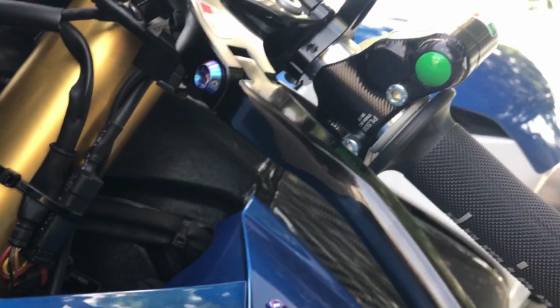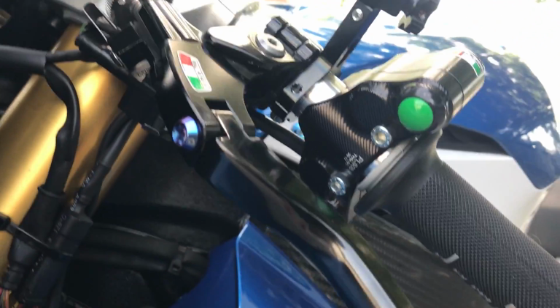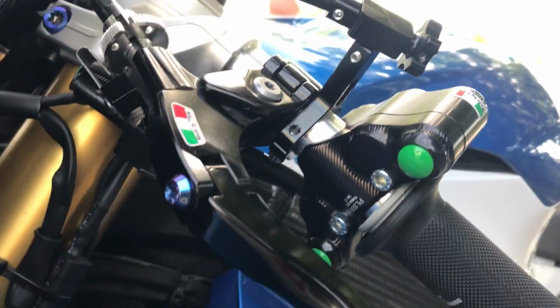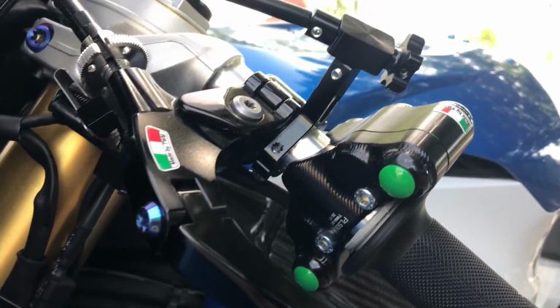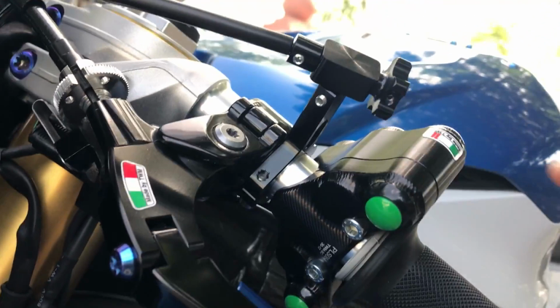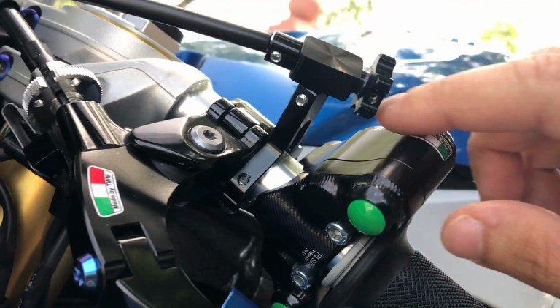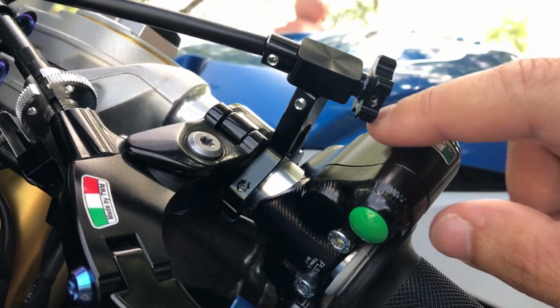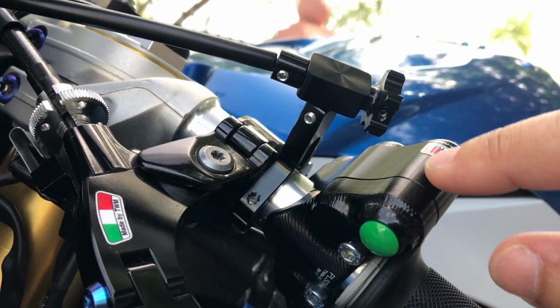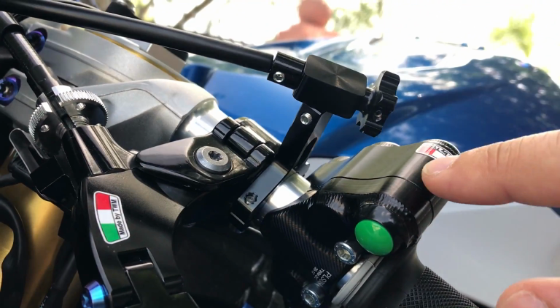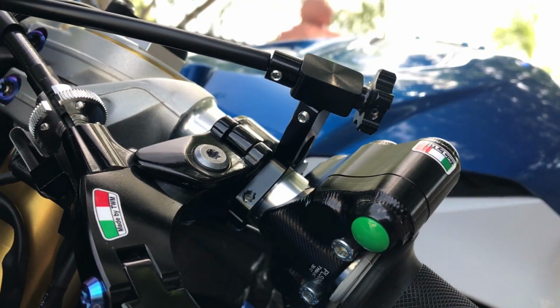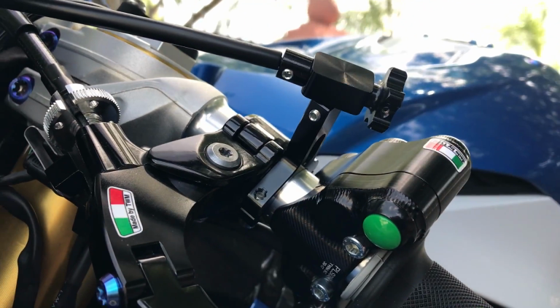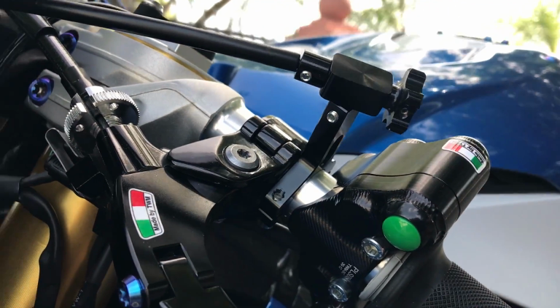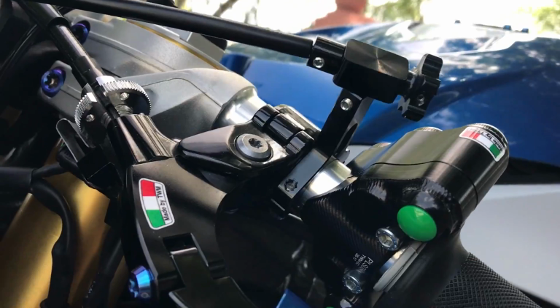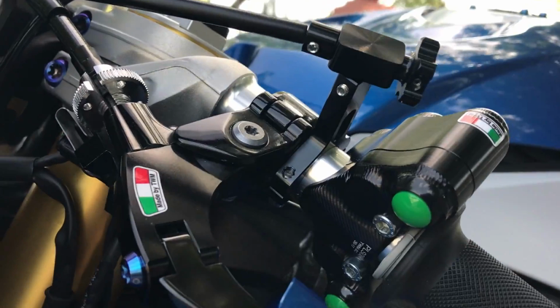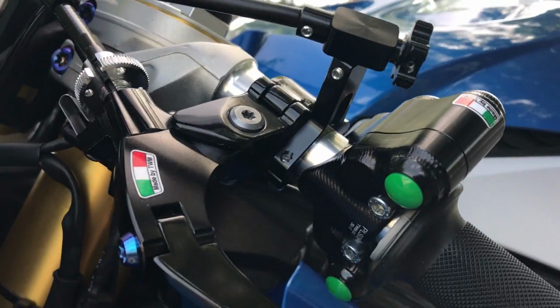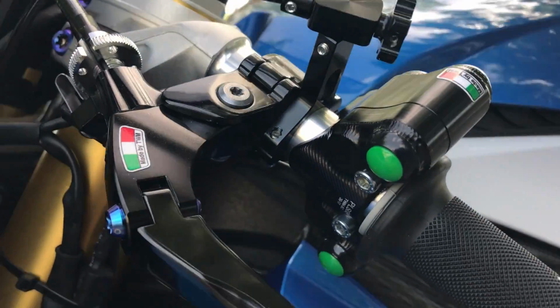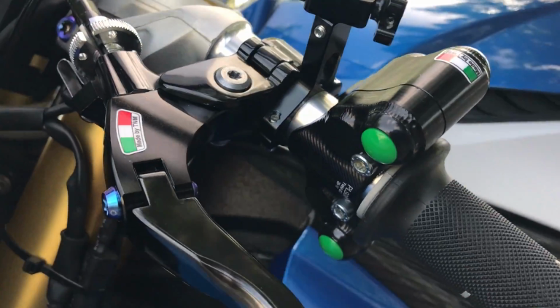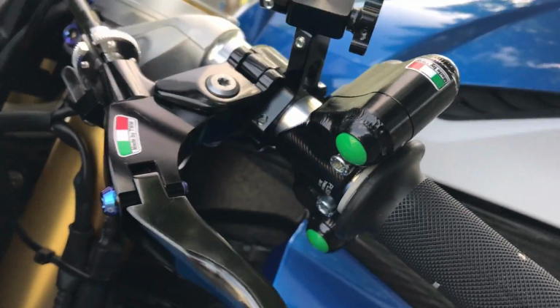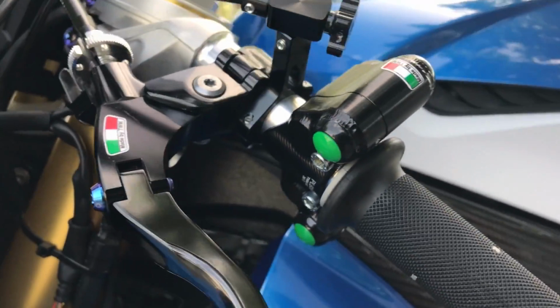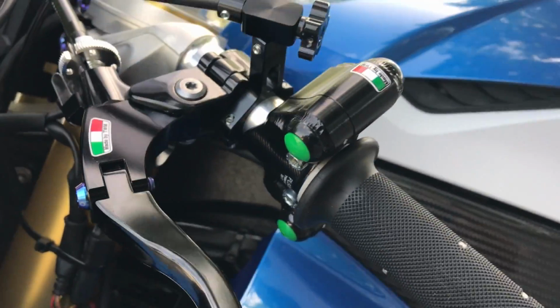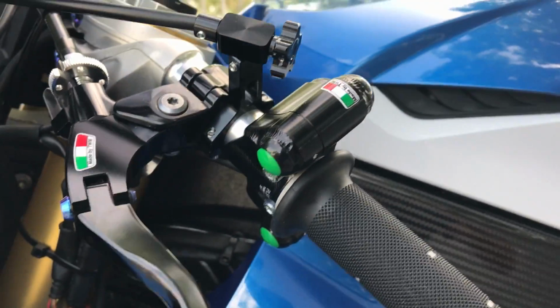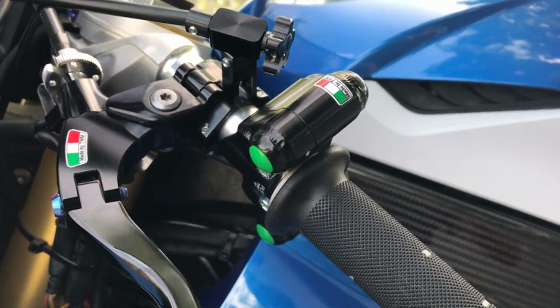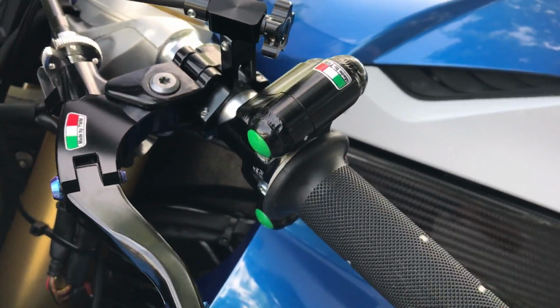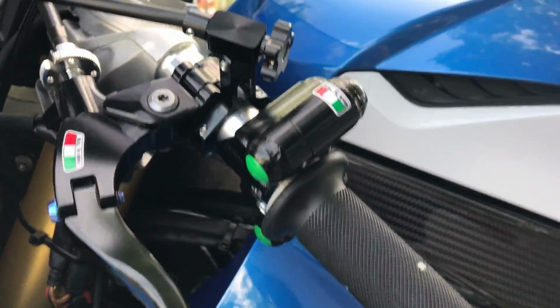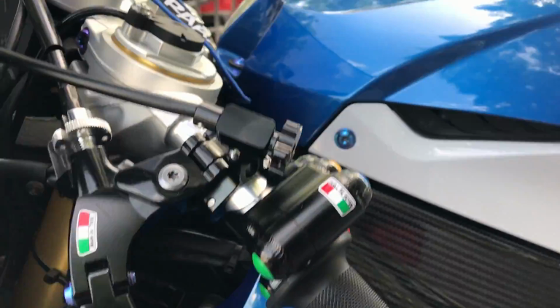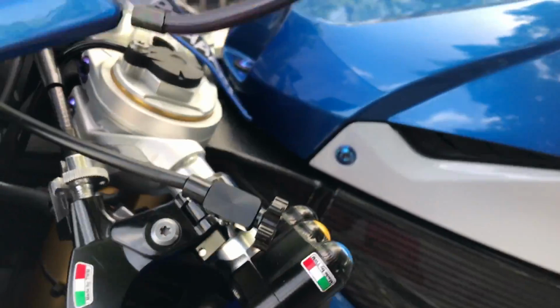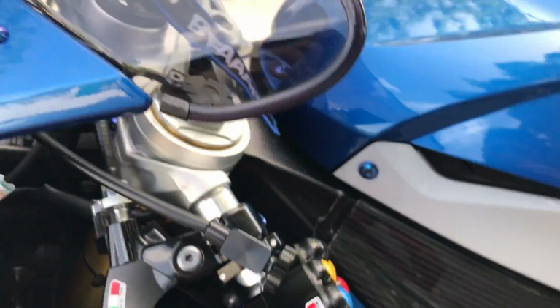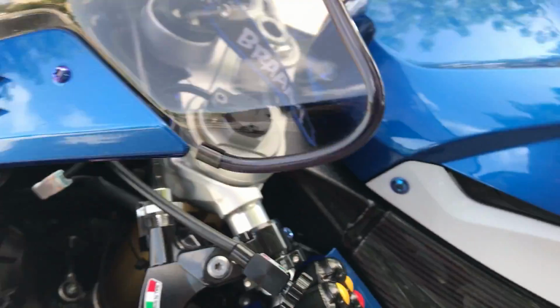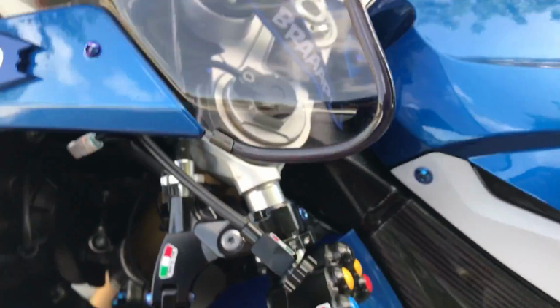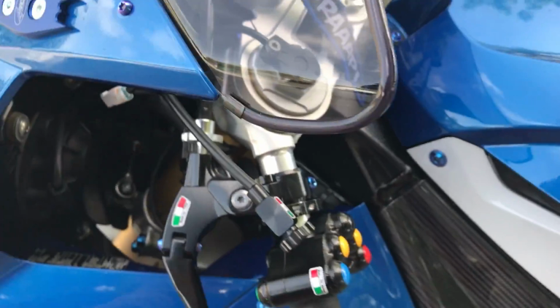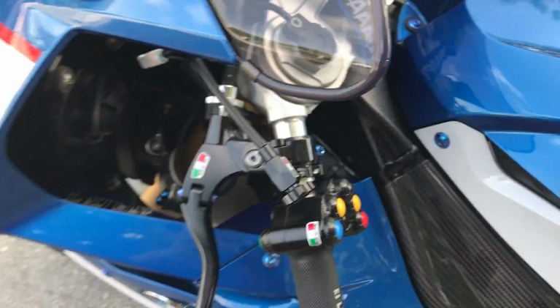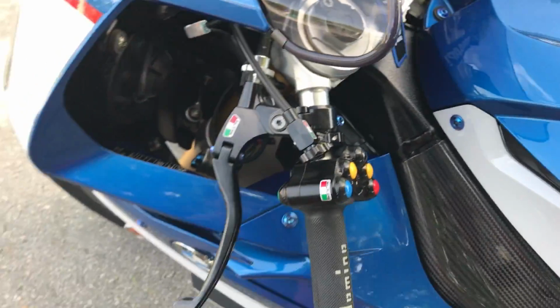As you see, it's all aluminum construction. These are the same ones used by the Althea BMW team.